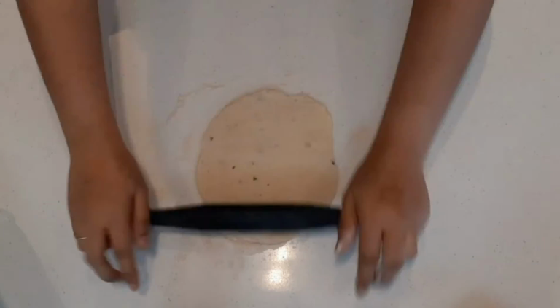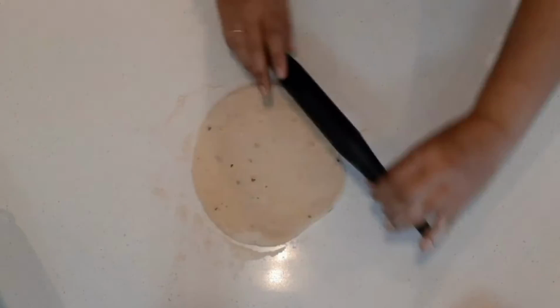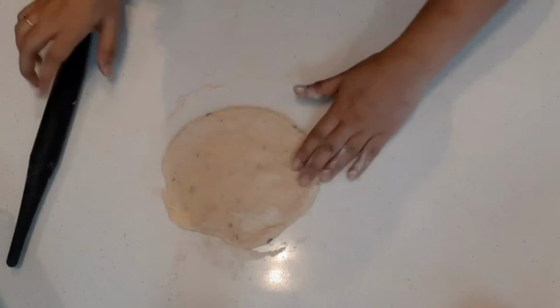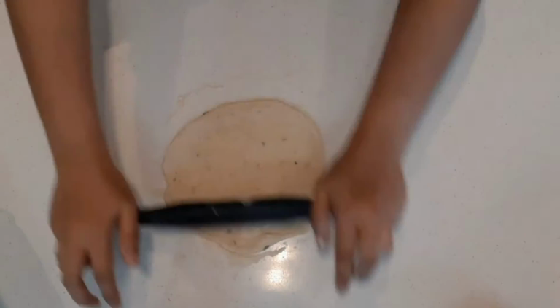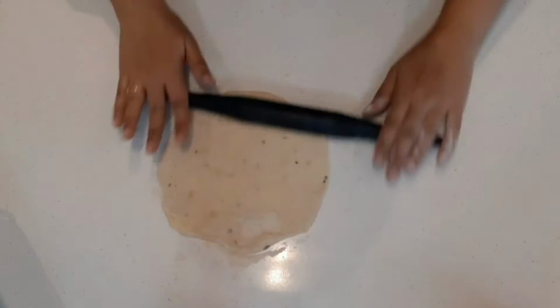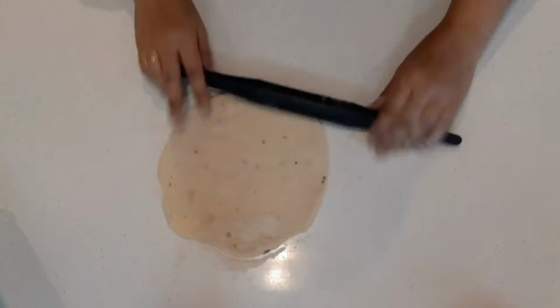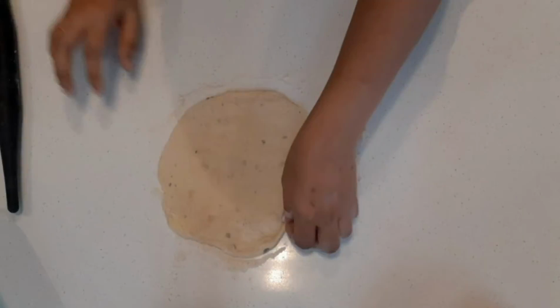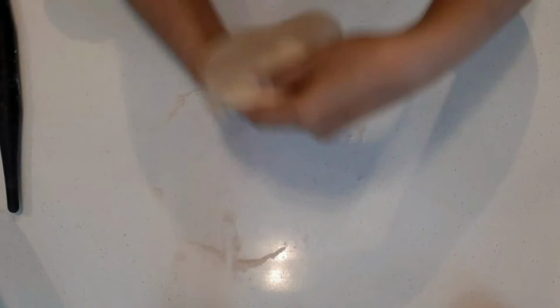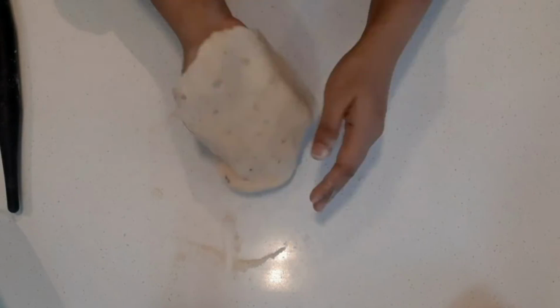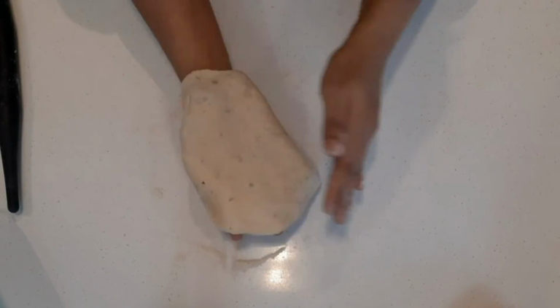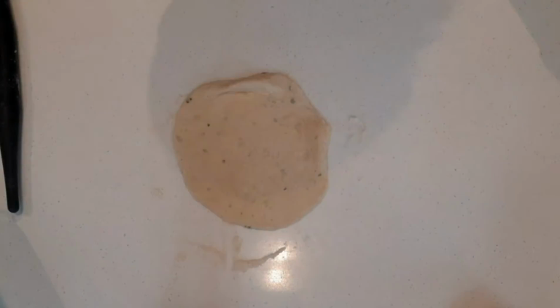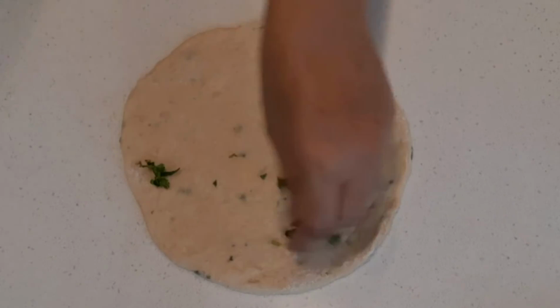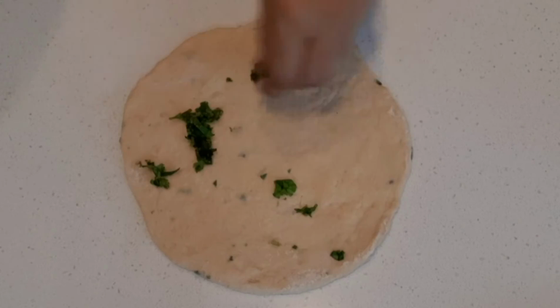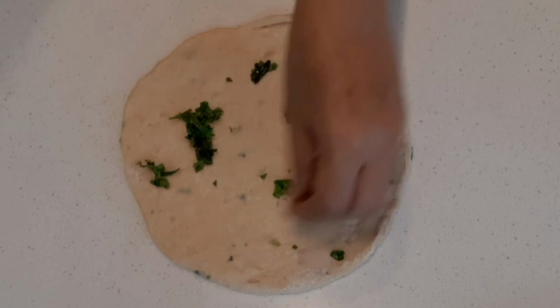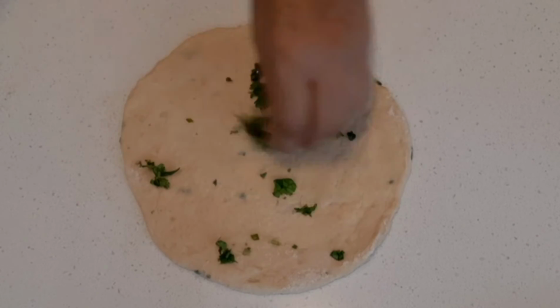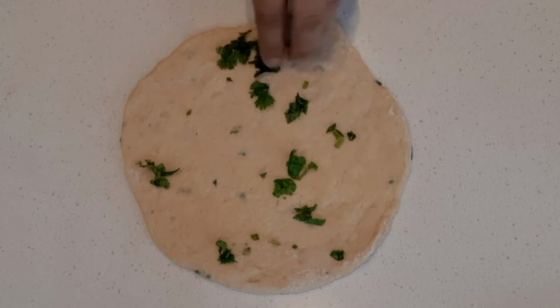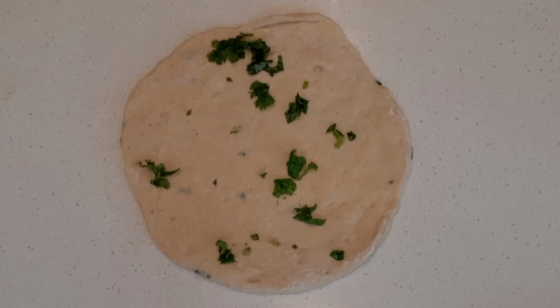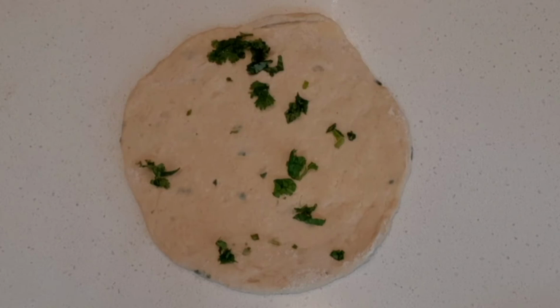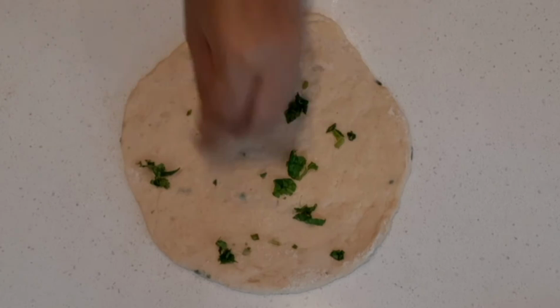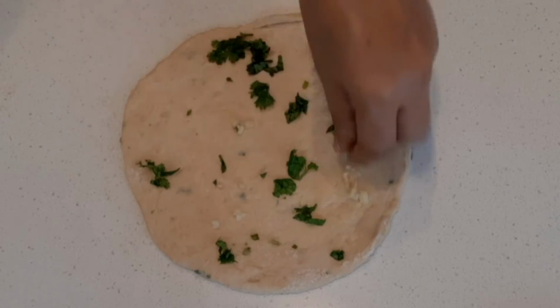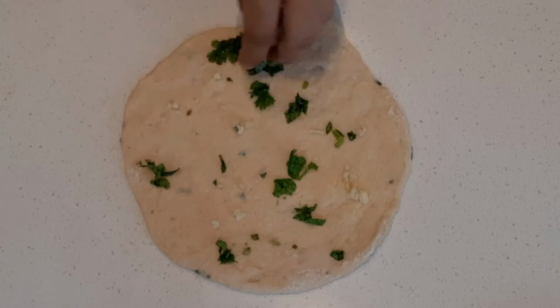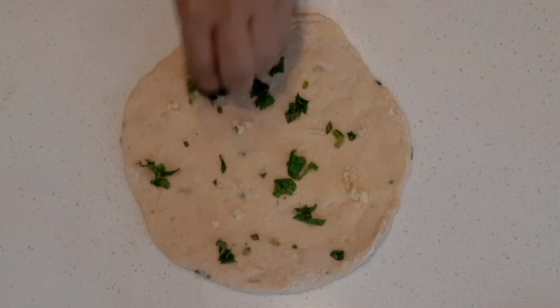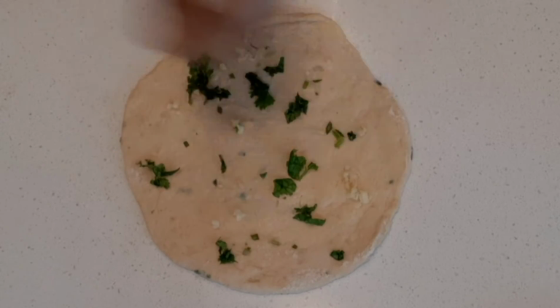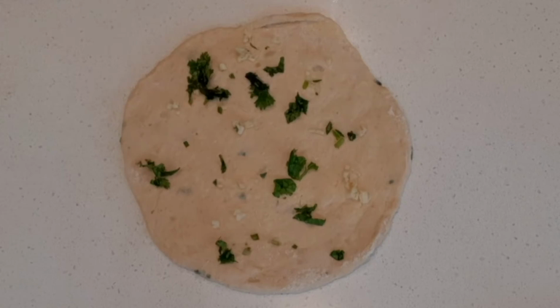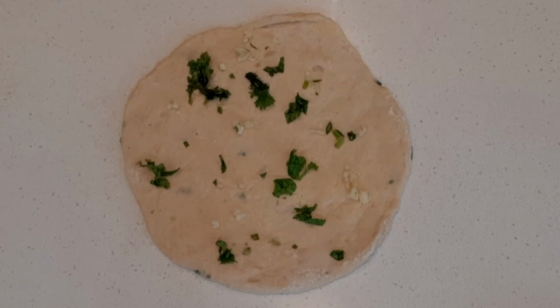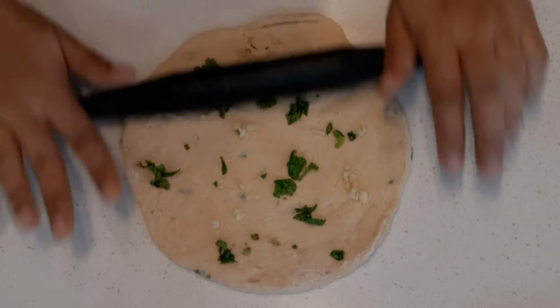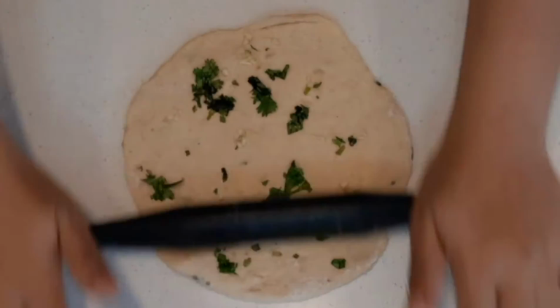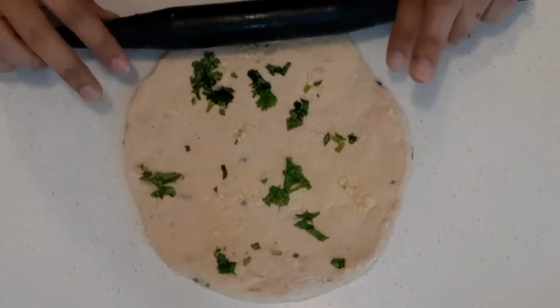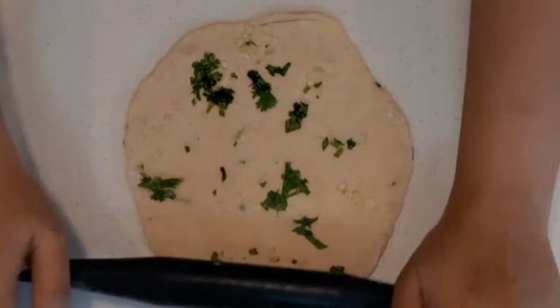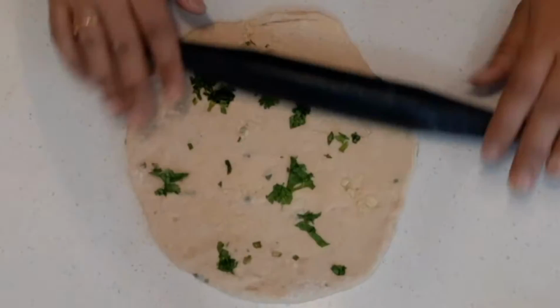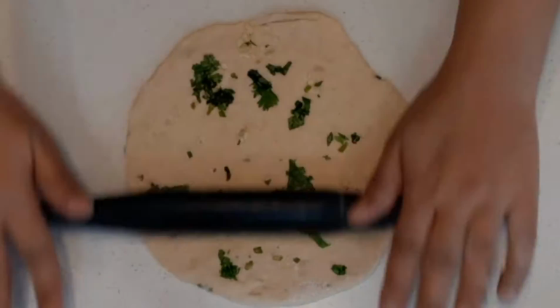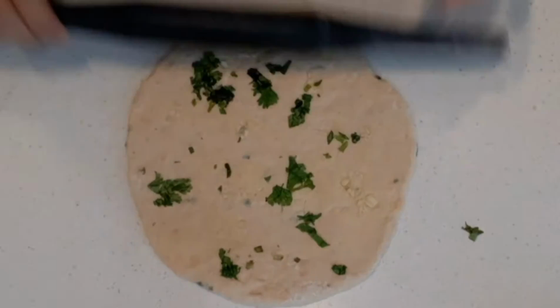After rolling the dough, you can add some coriander leaves and garlic on top and roll again to press them in.